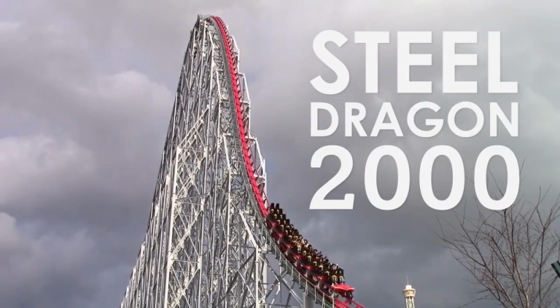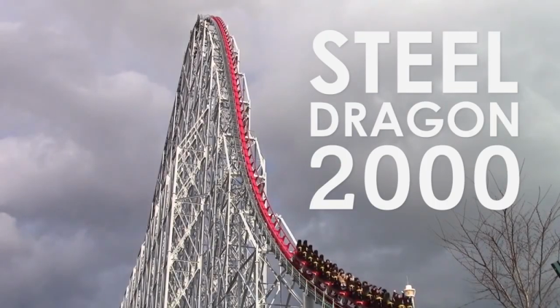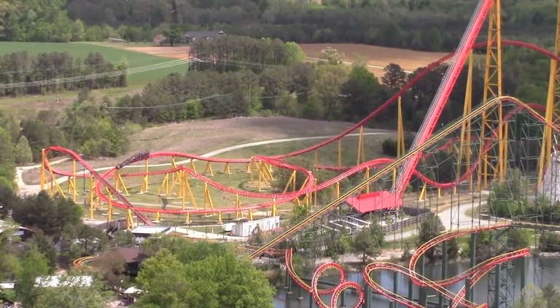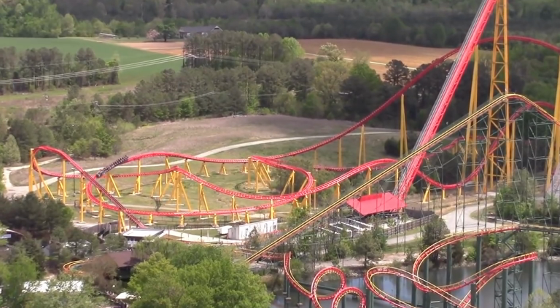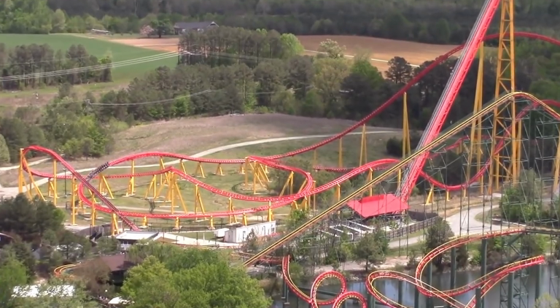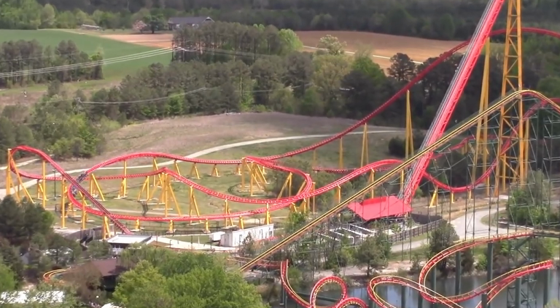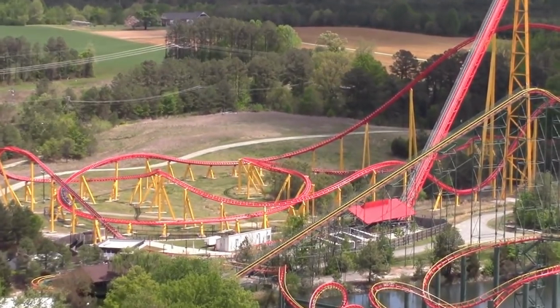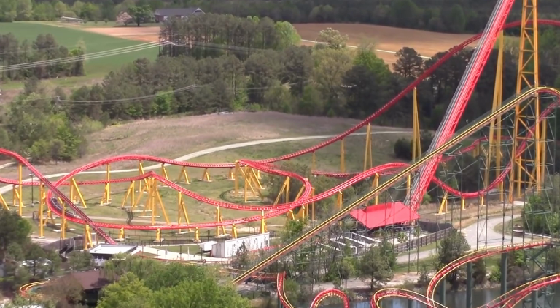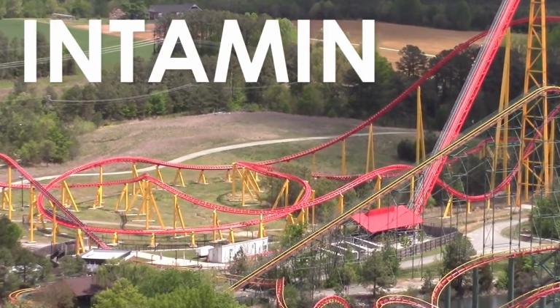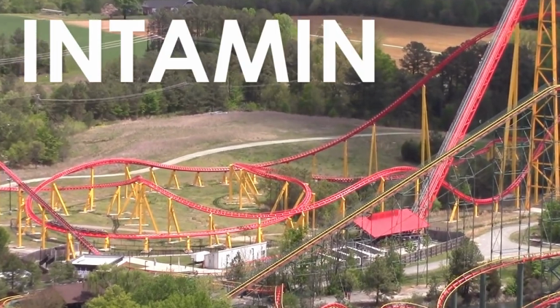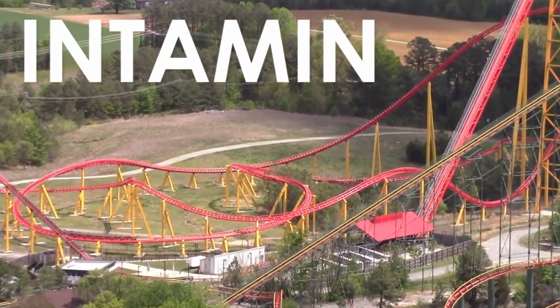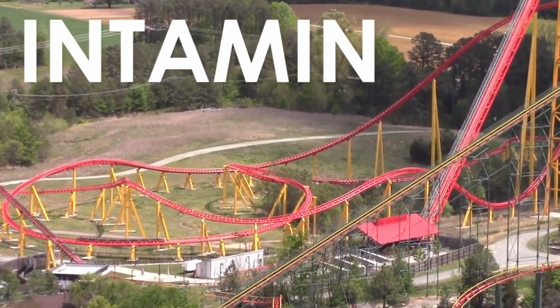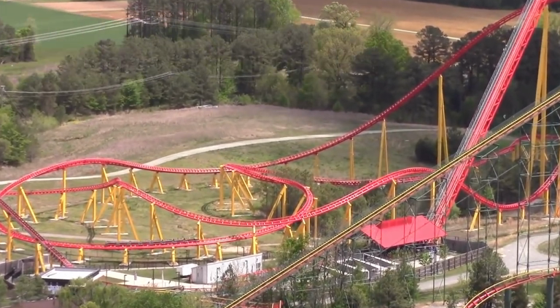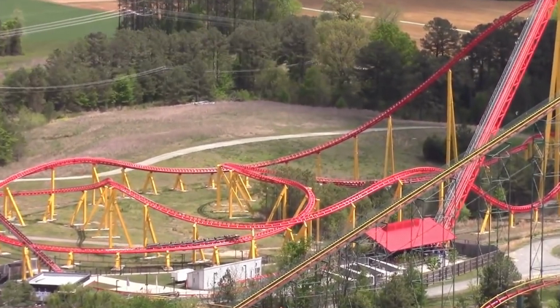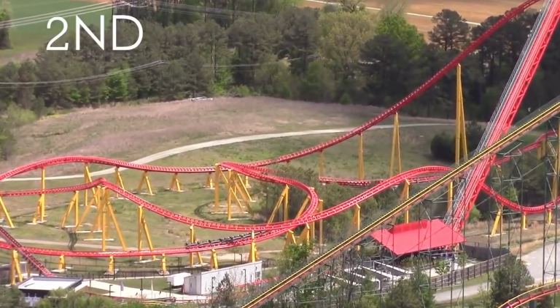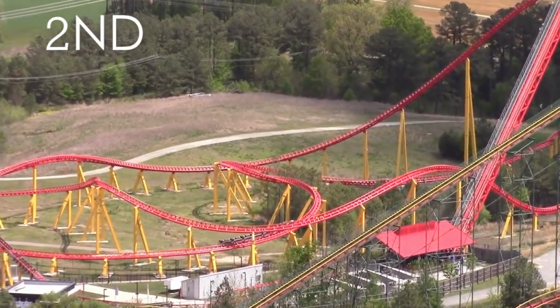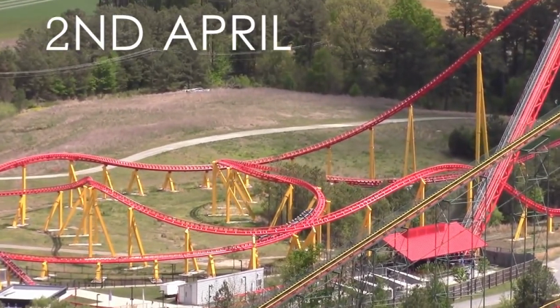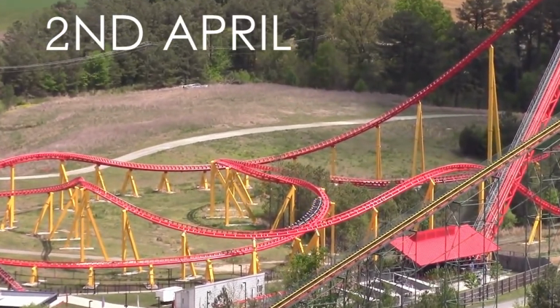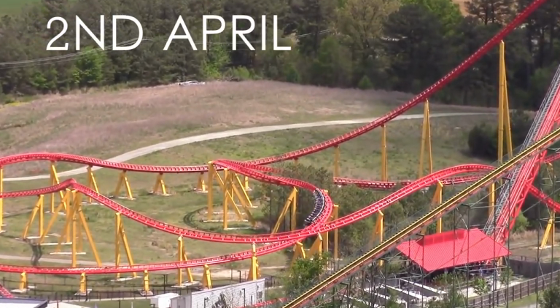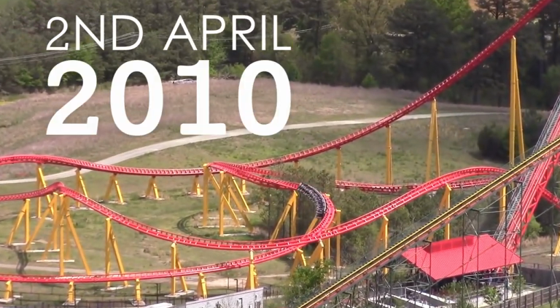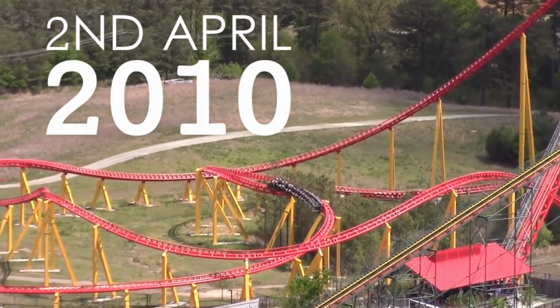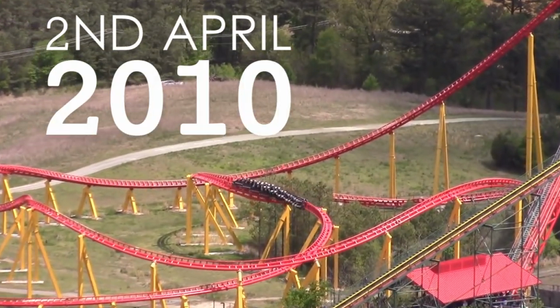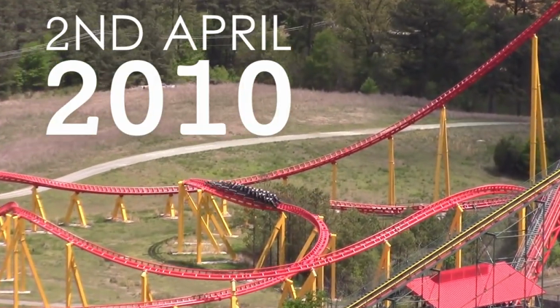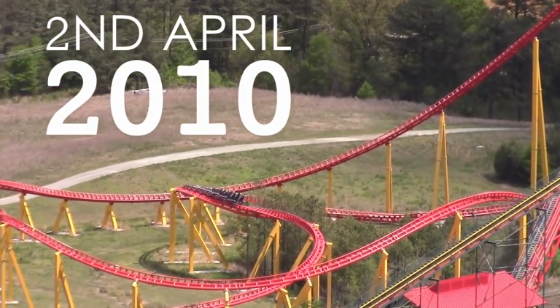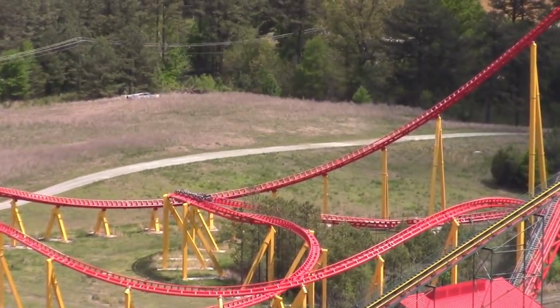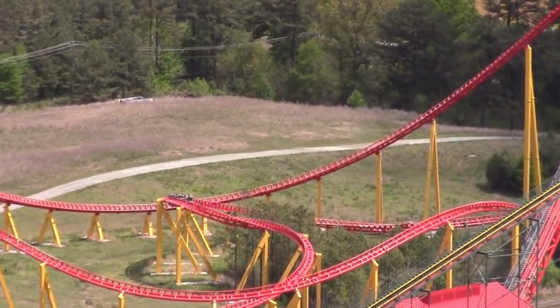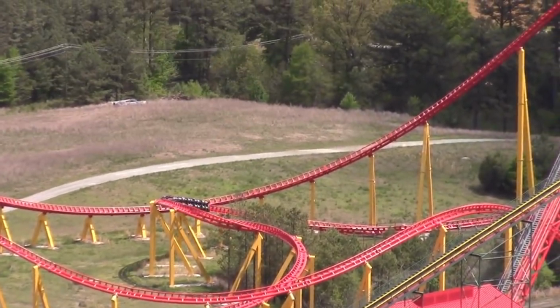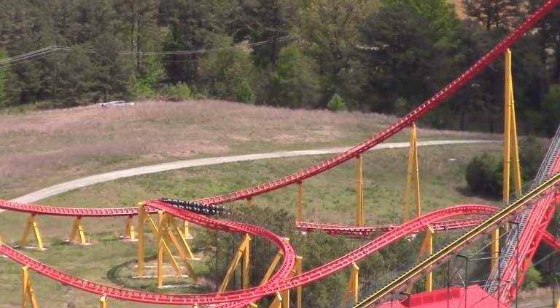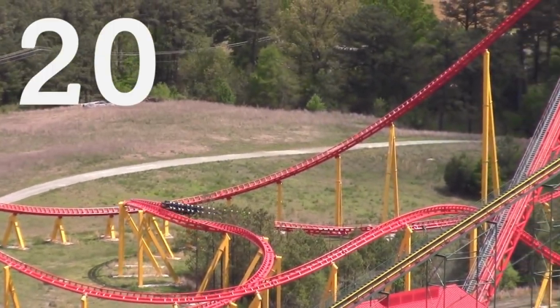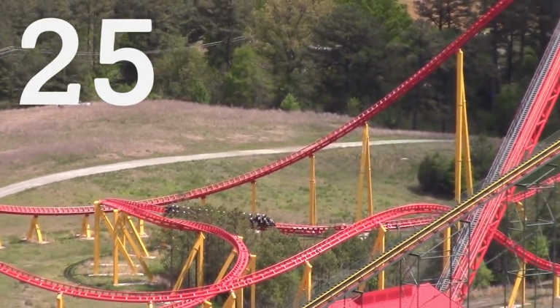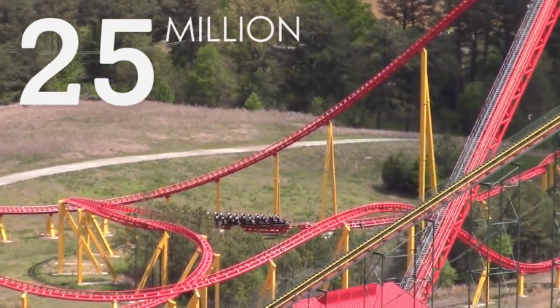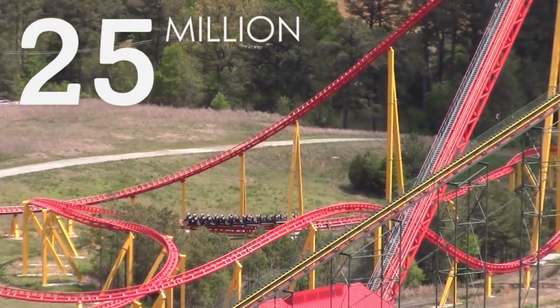The ride was constructed by Intamin and opened on the 2nd of April 2010, at the cost of US$25 million.